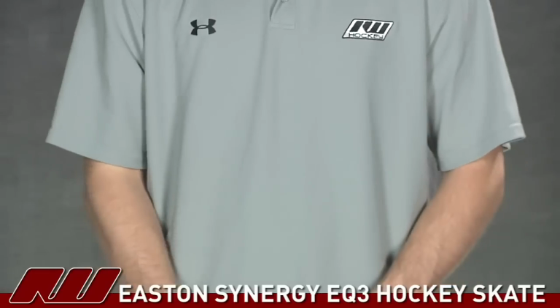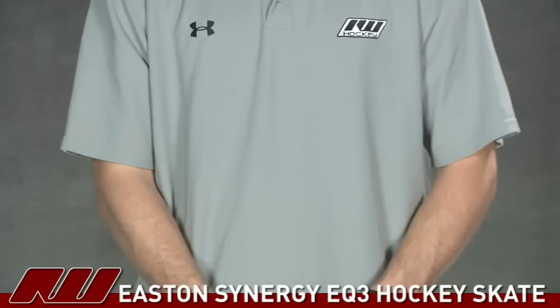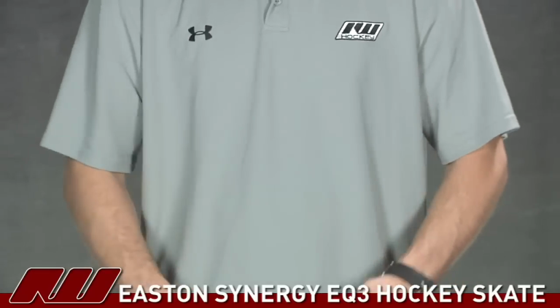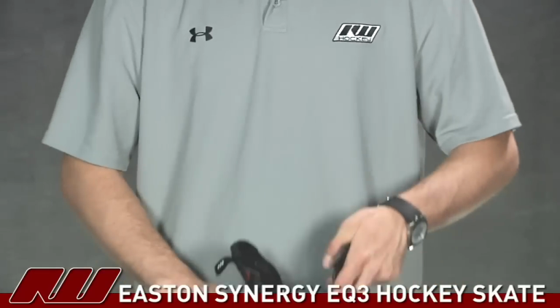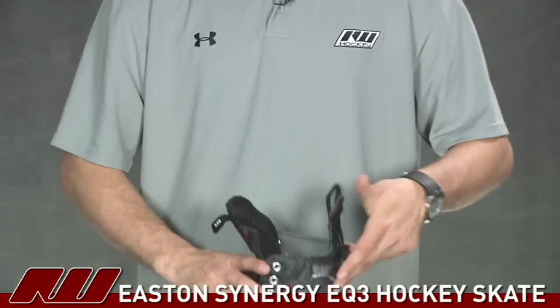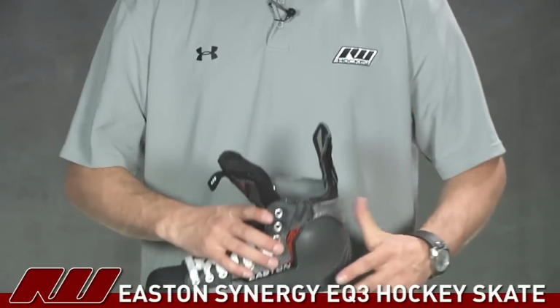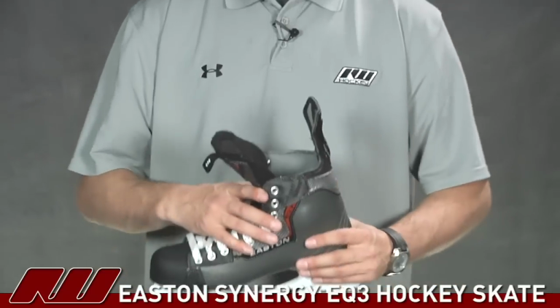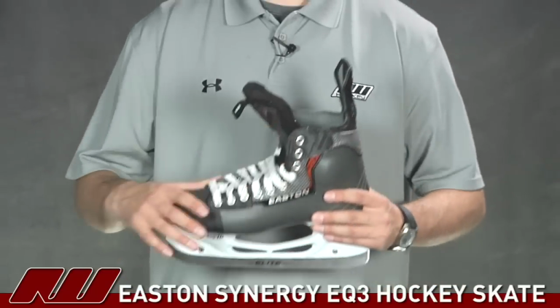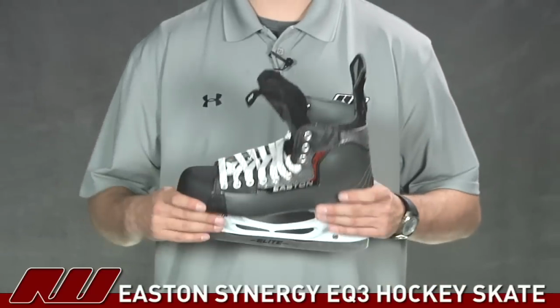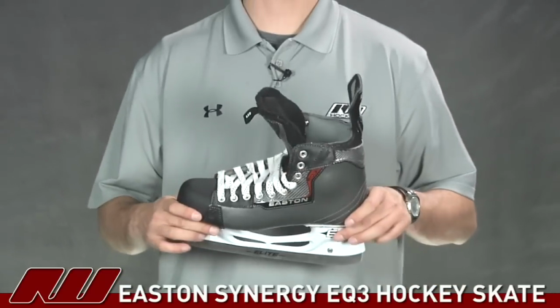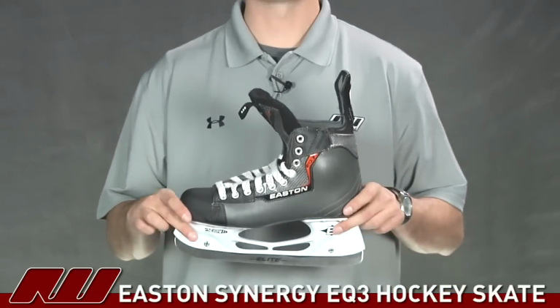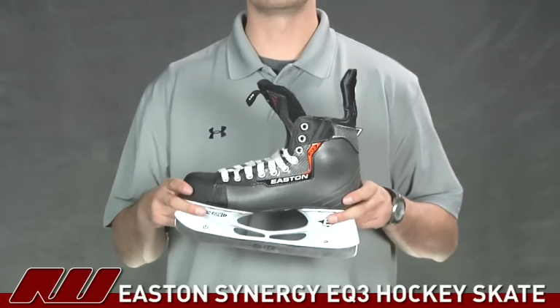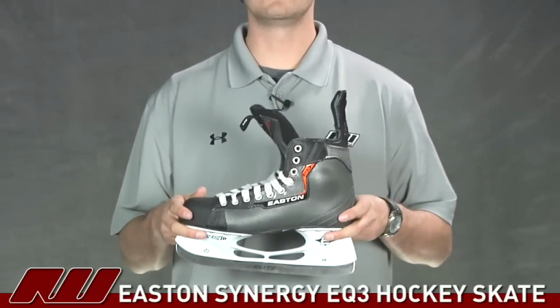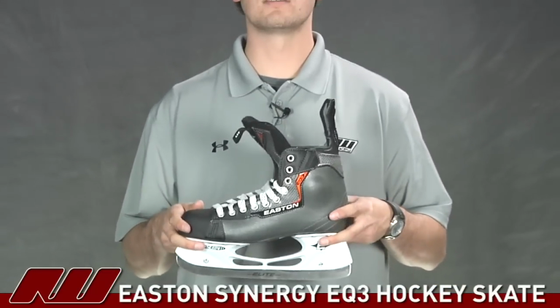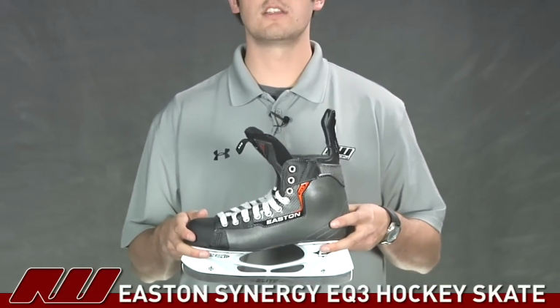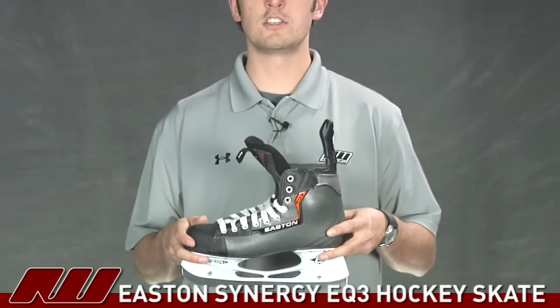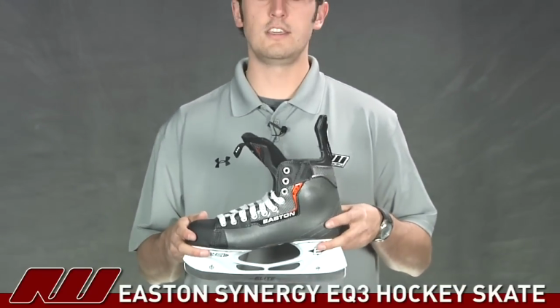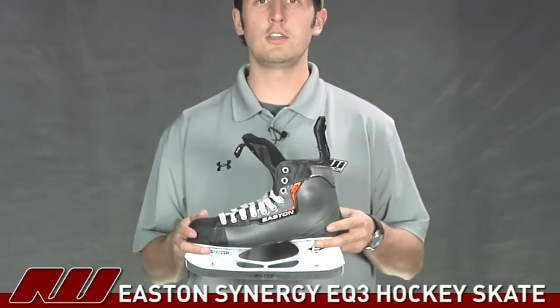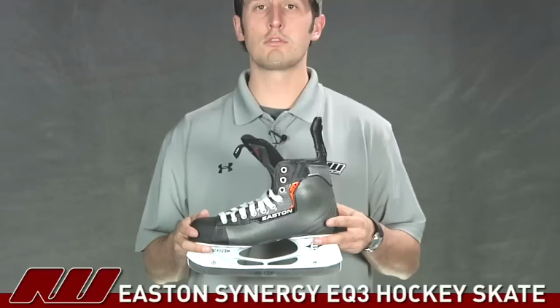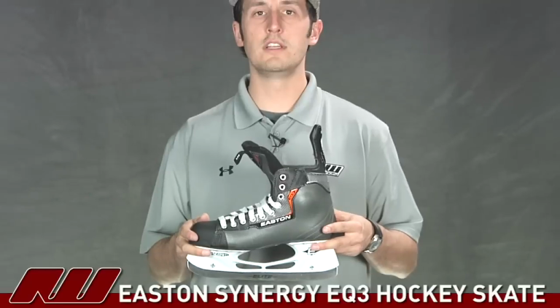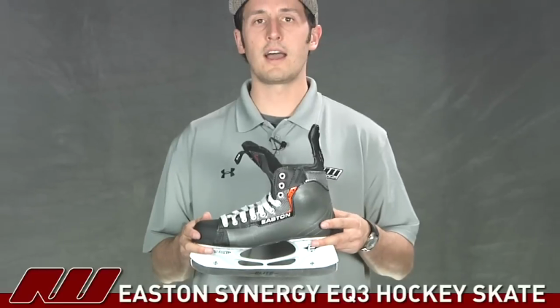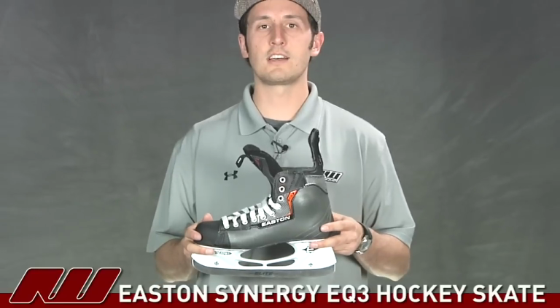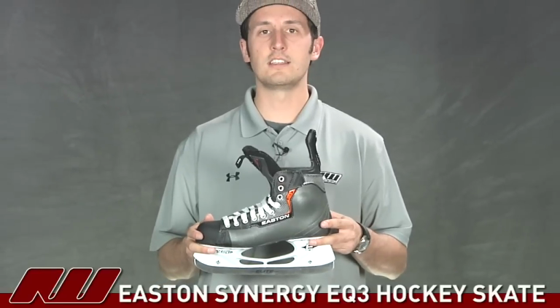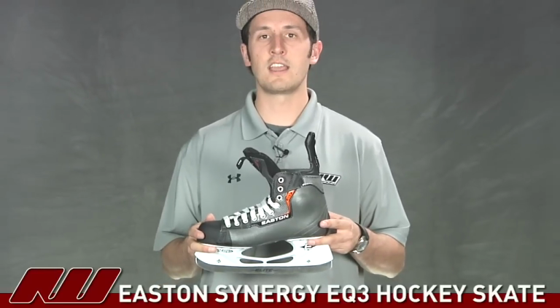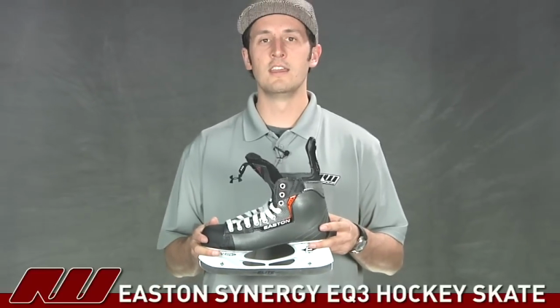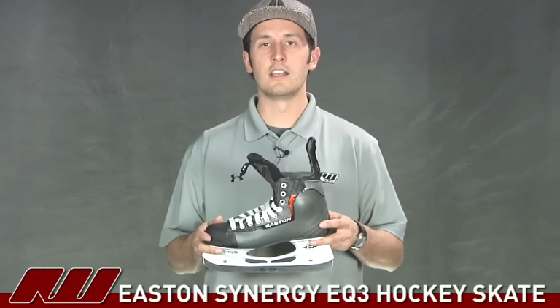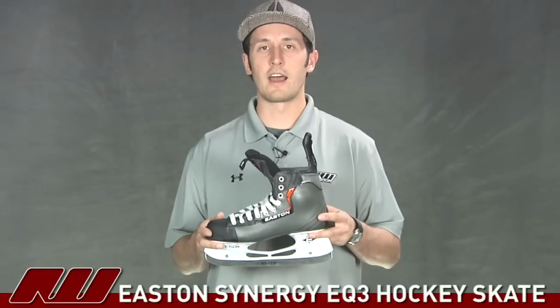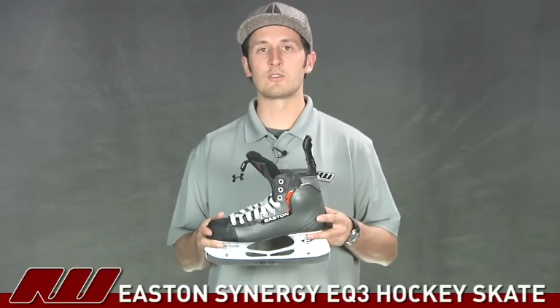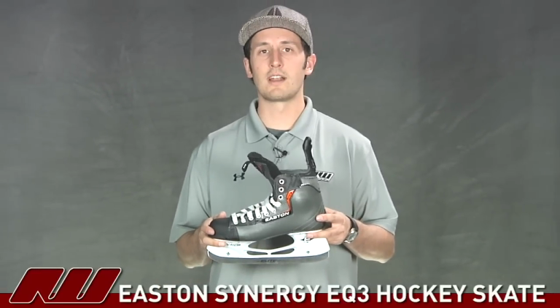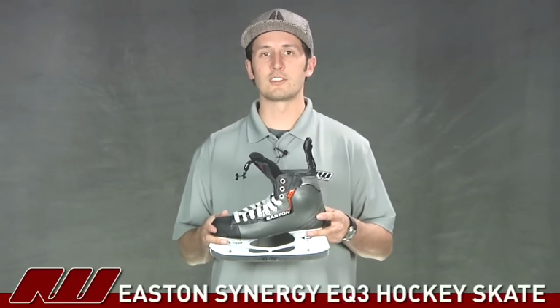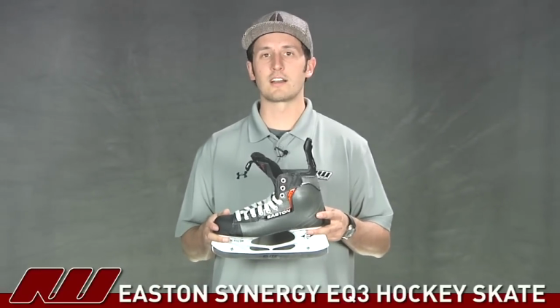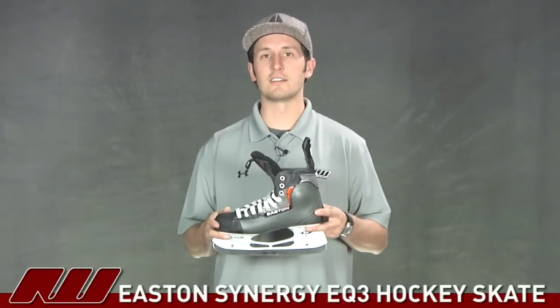And once again, this has been just a quick look at the Easton Synergy EQ3 Ice Hockey Skate here at IceWarehouse.com.